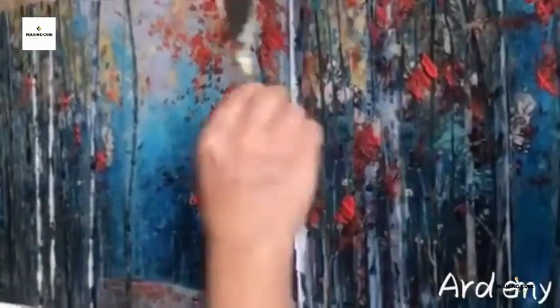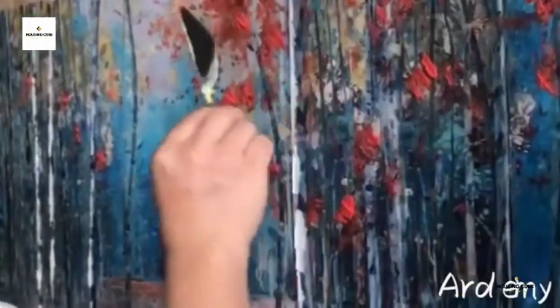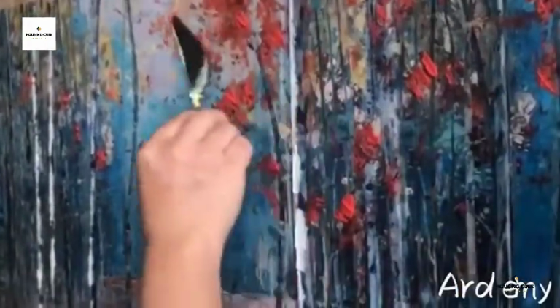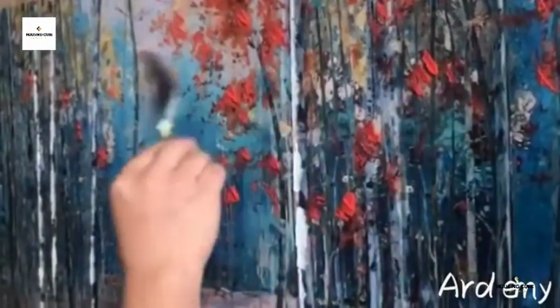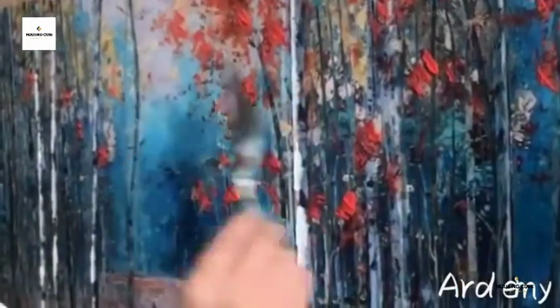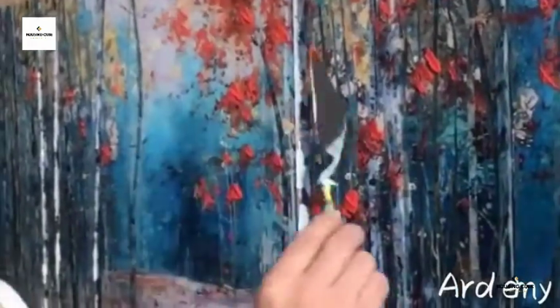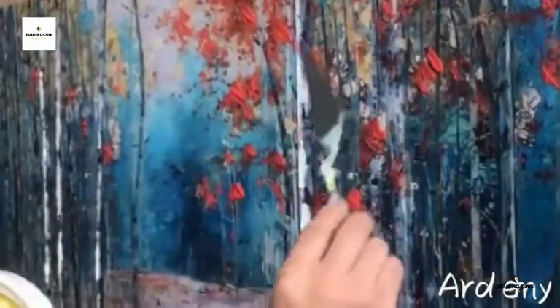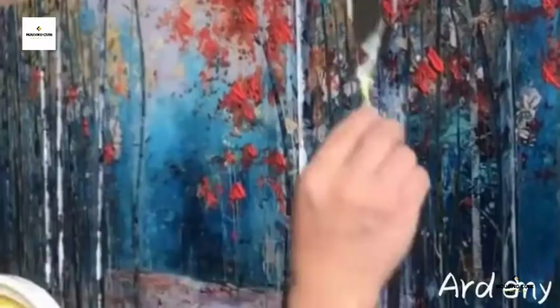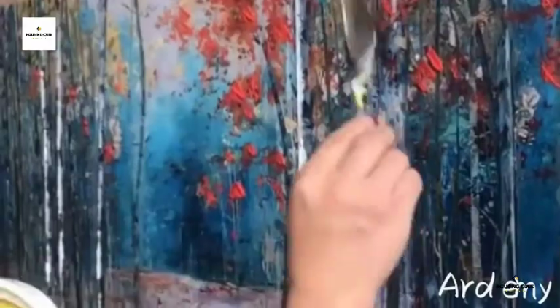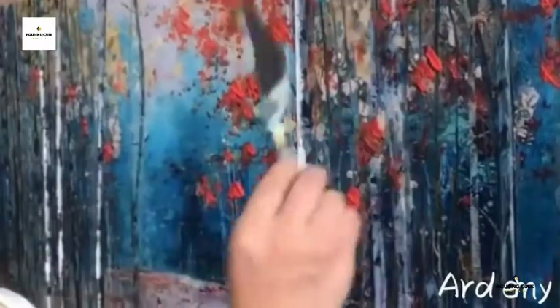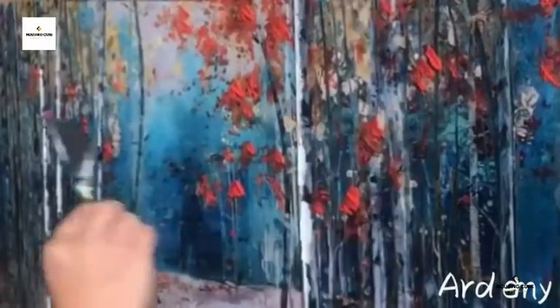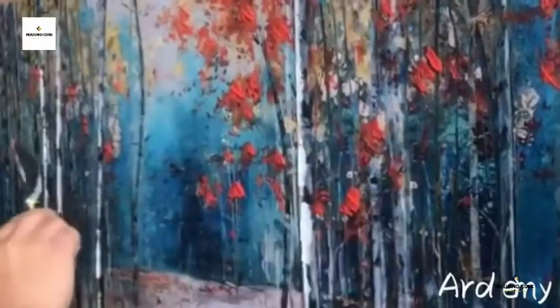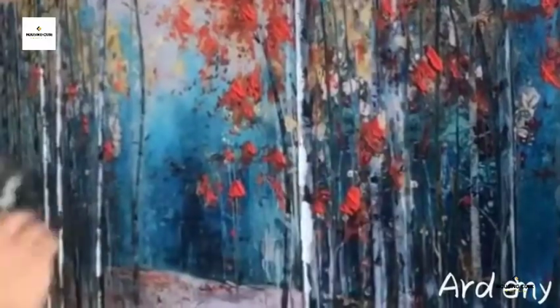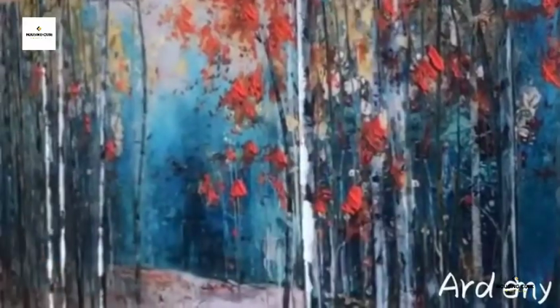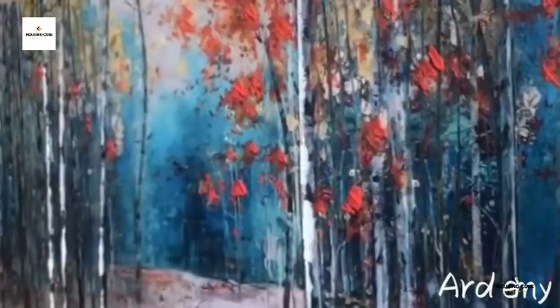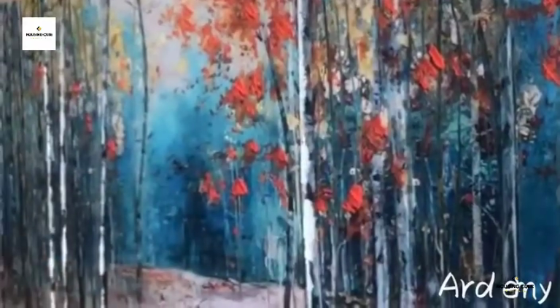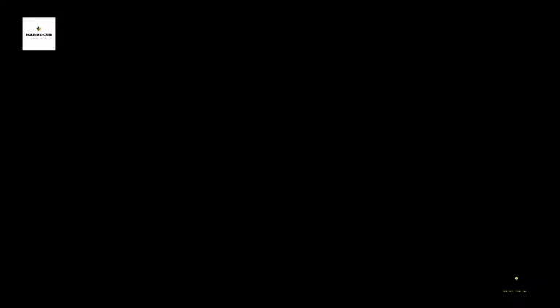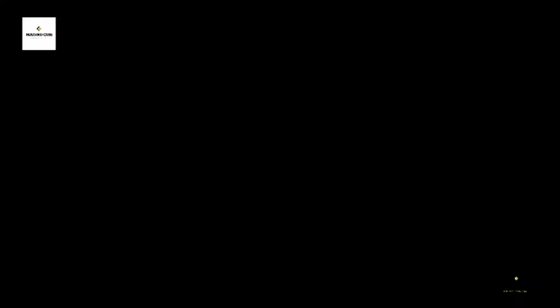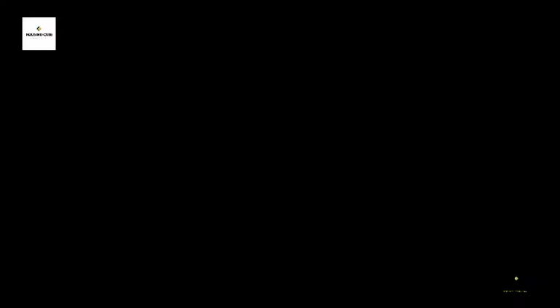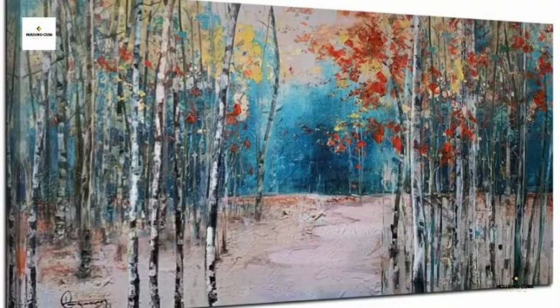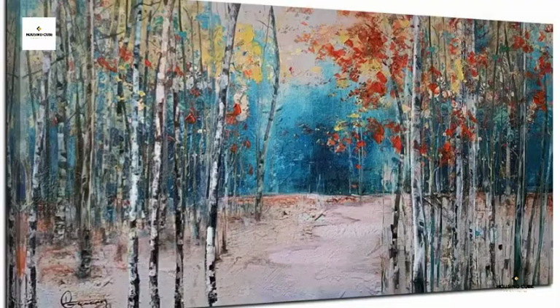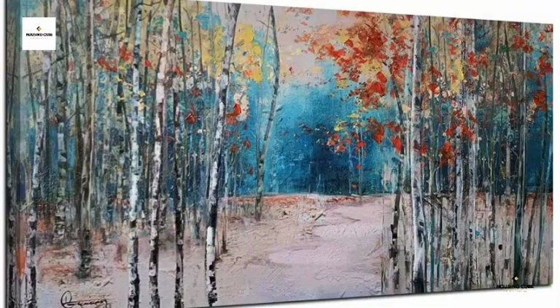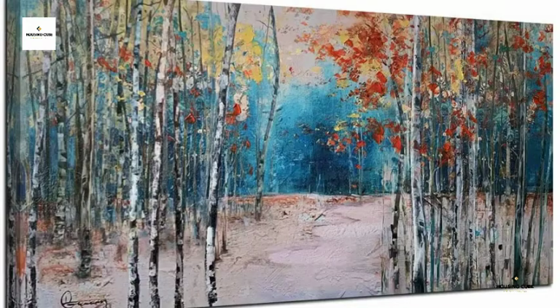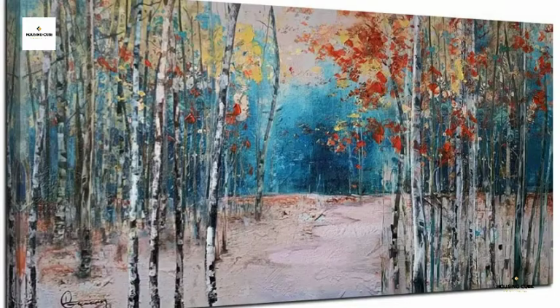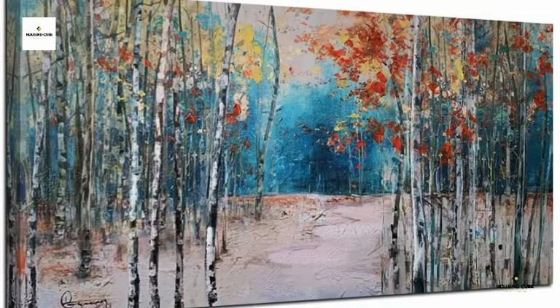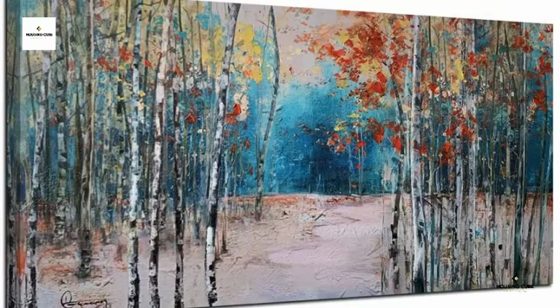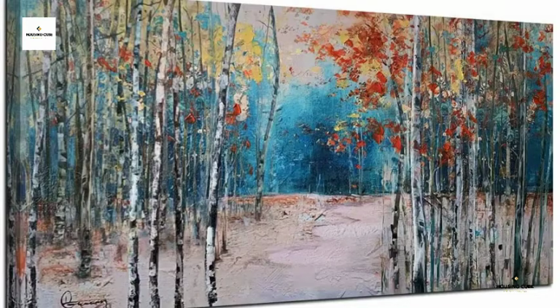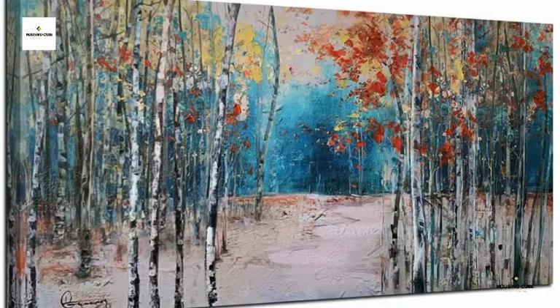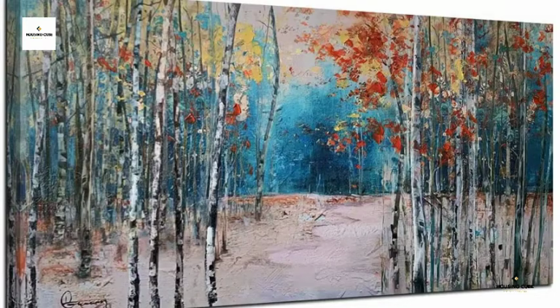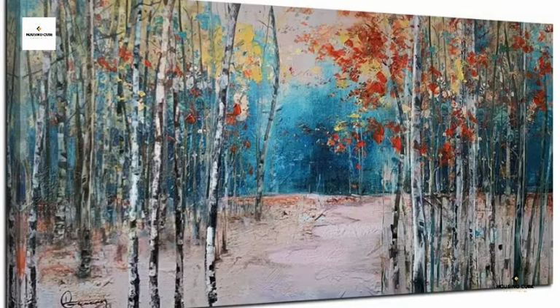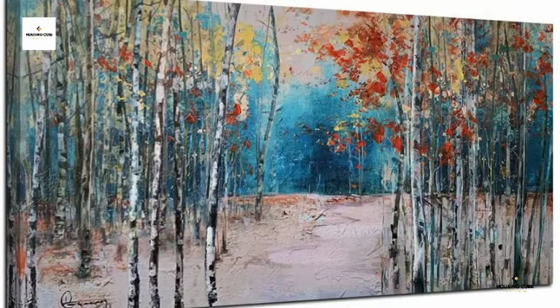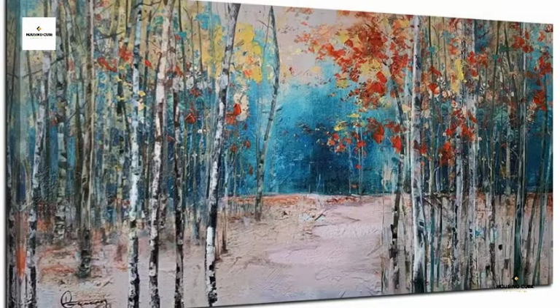Due to the different brand of monitor settings, the printing colors may appear slightly different from the image color.